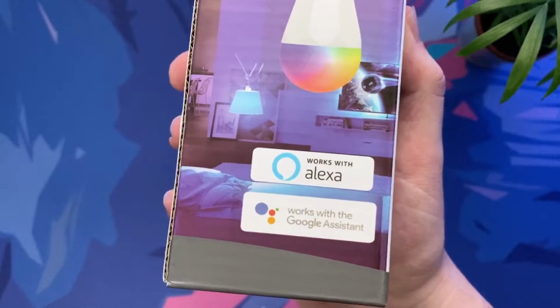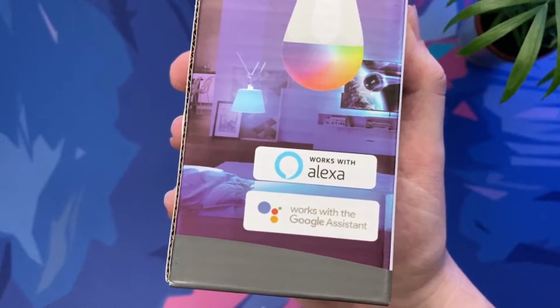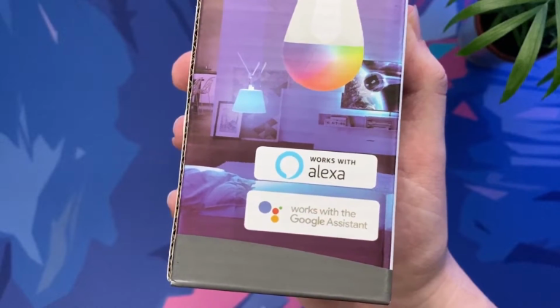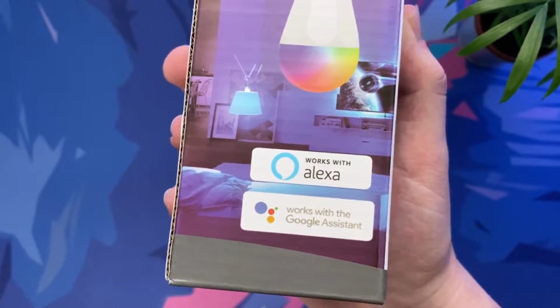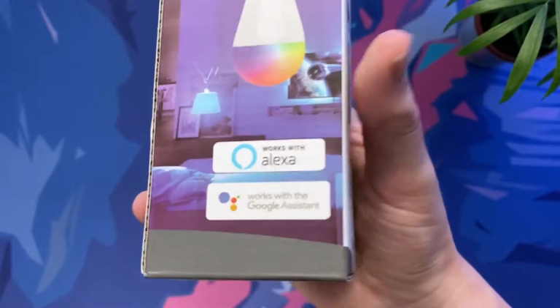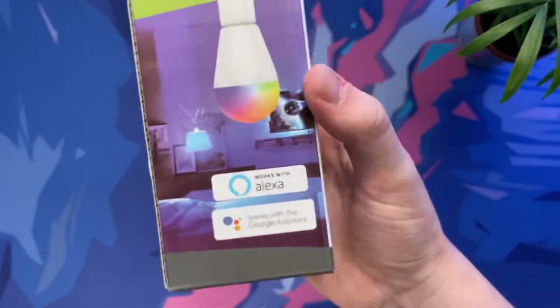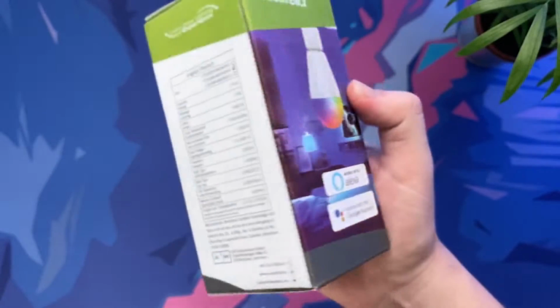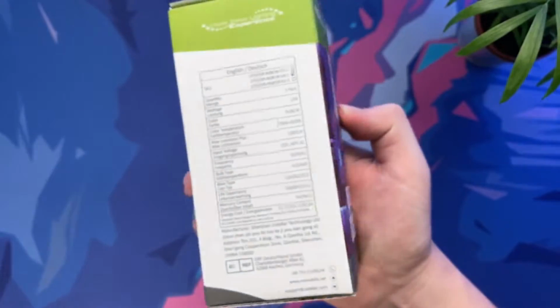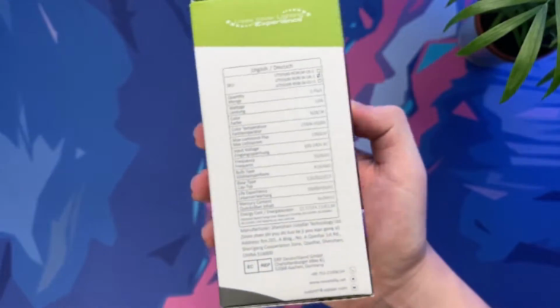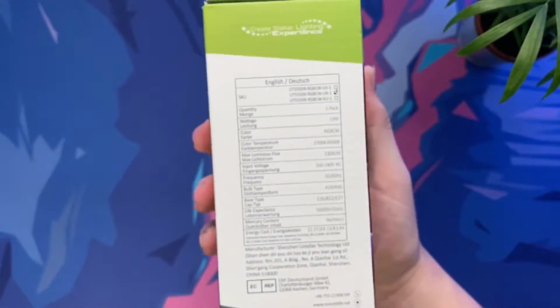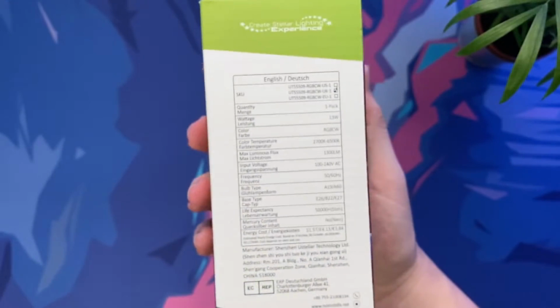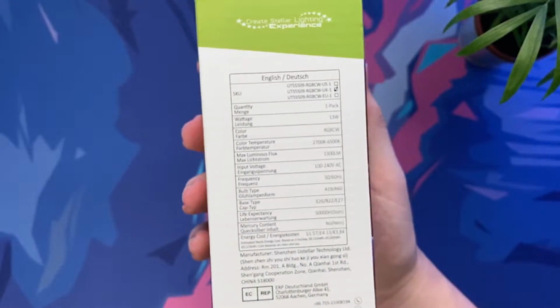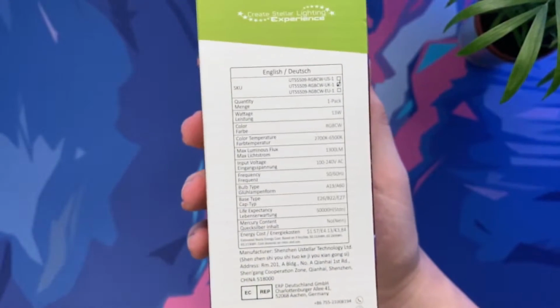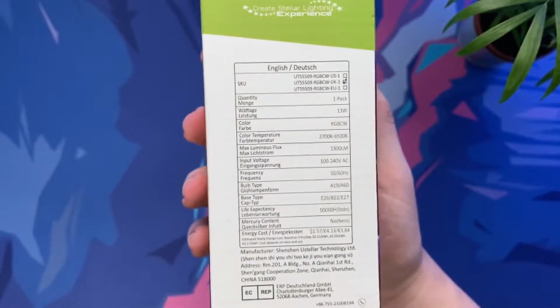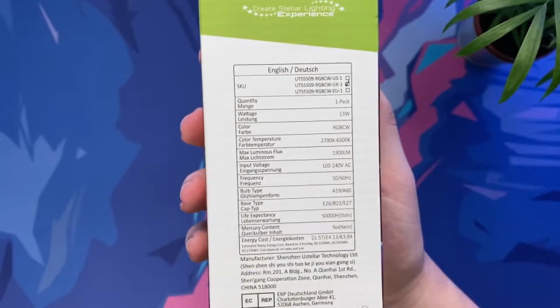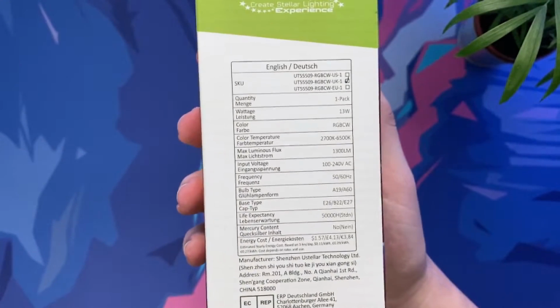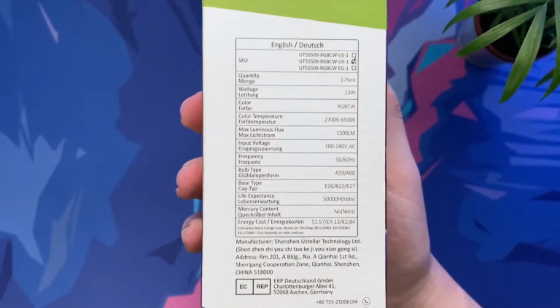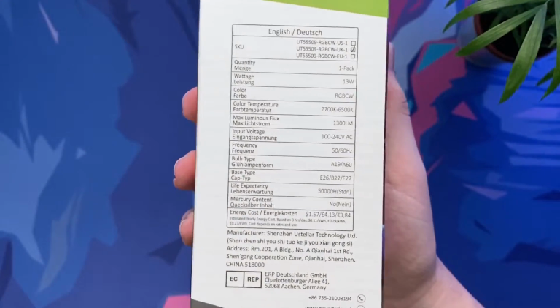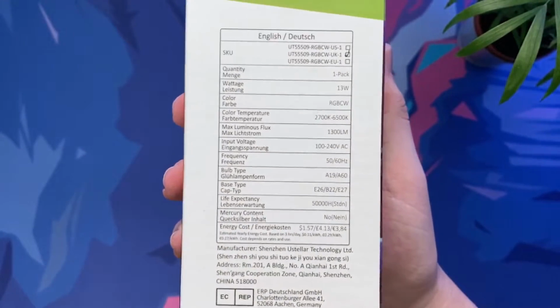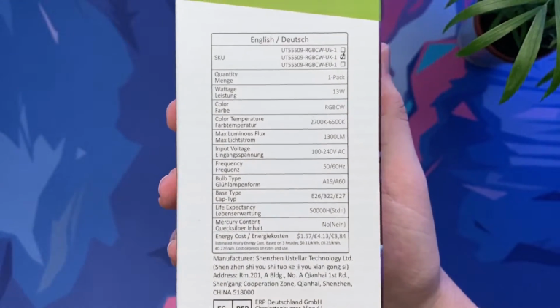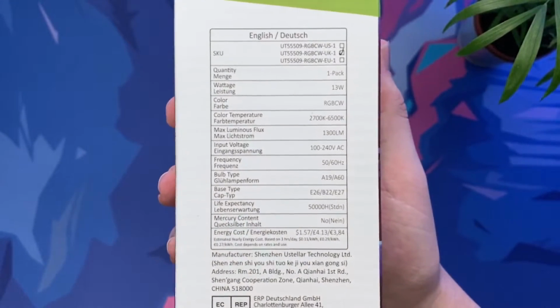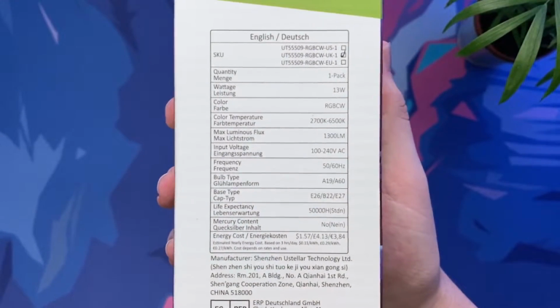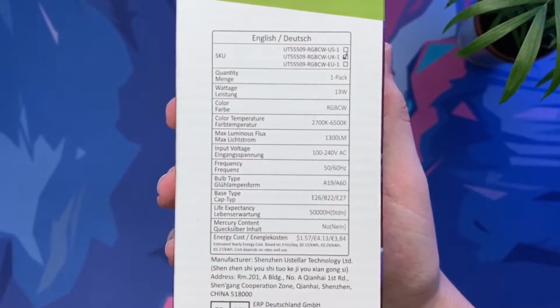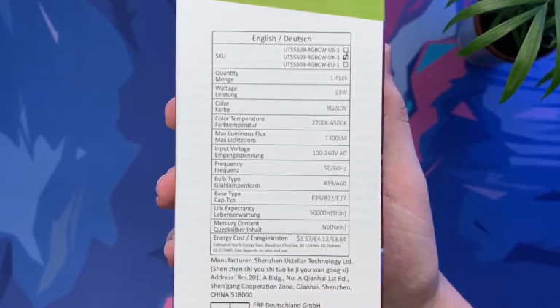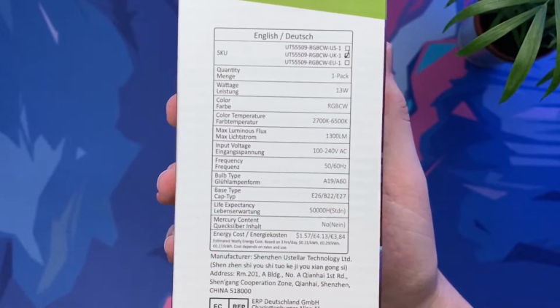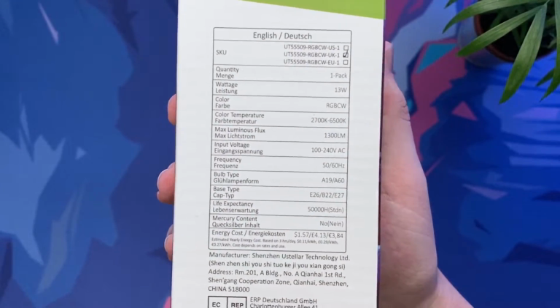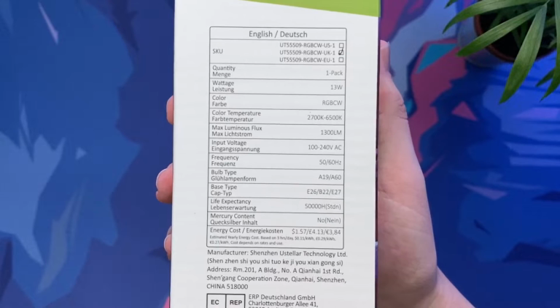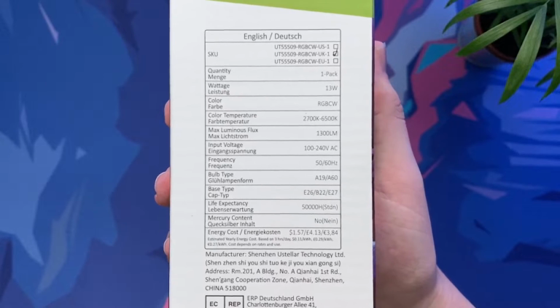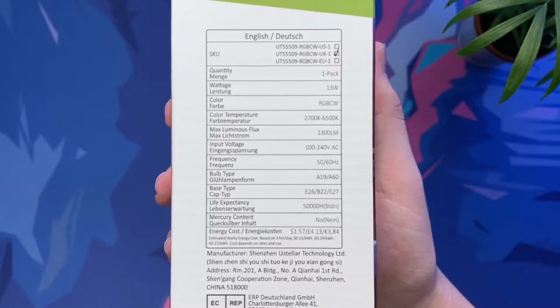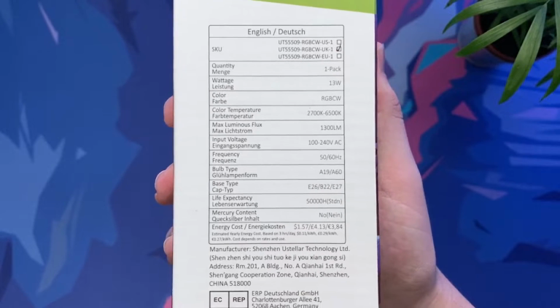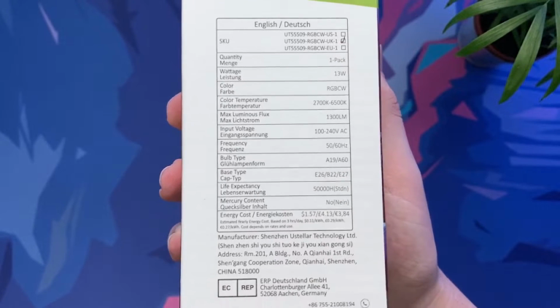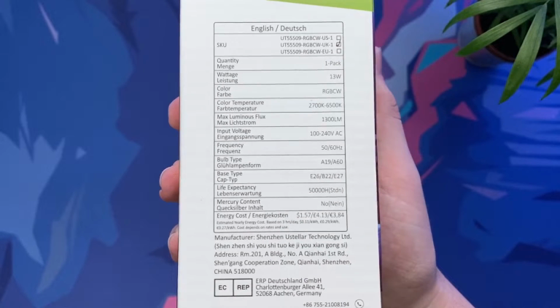This bulb is currently on sale for £26.99 but you can save an additional 10% off with code Scorpio.